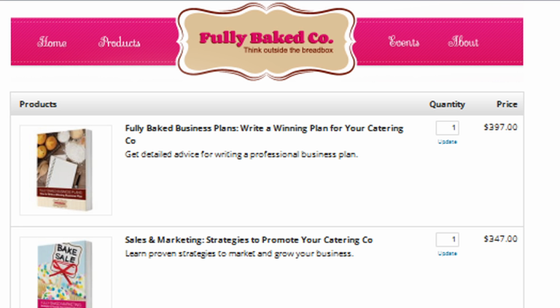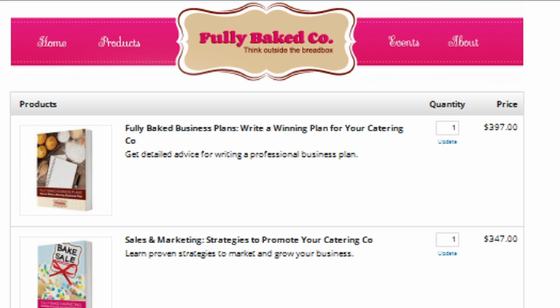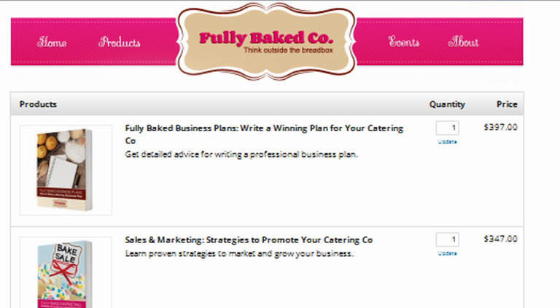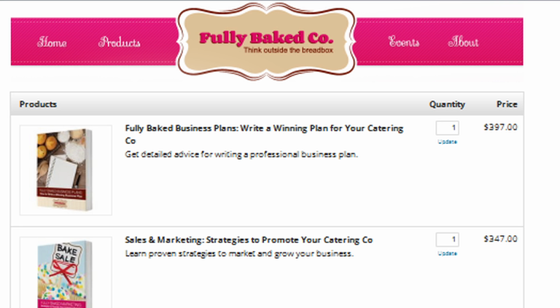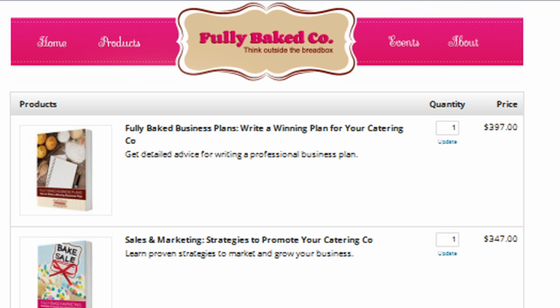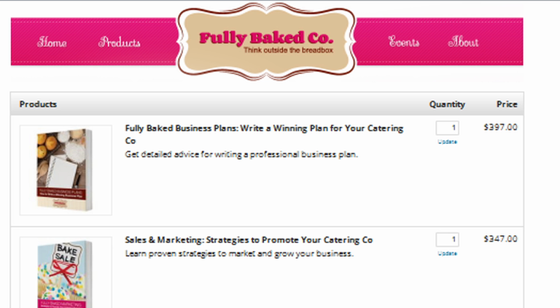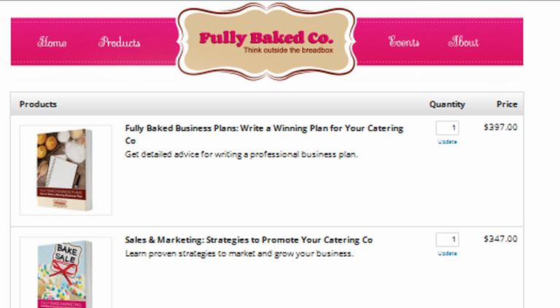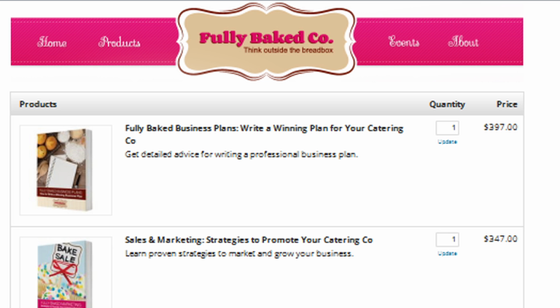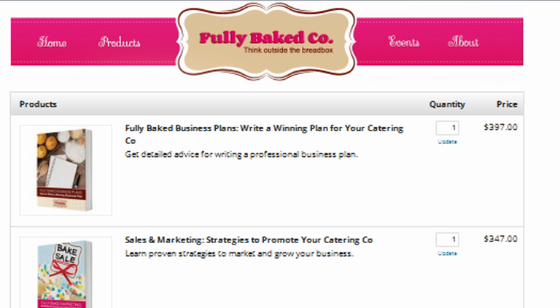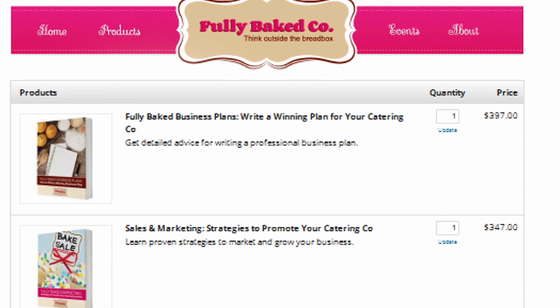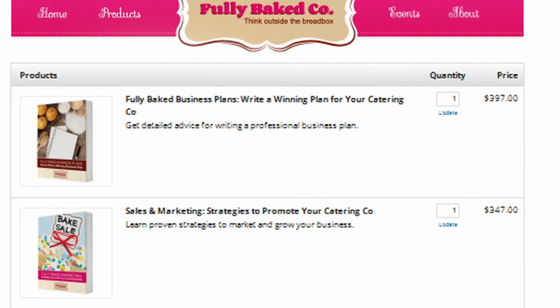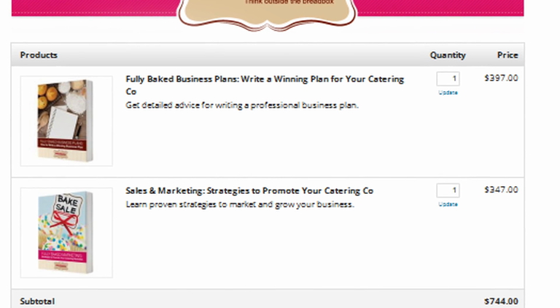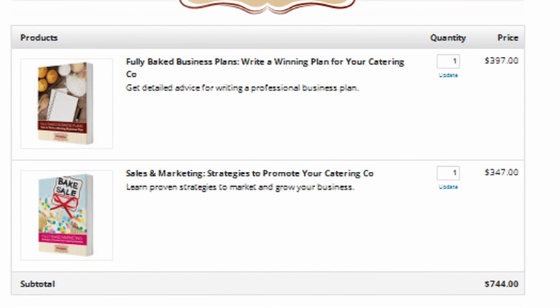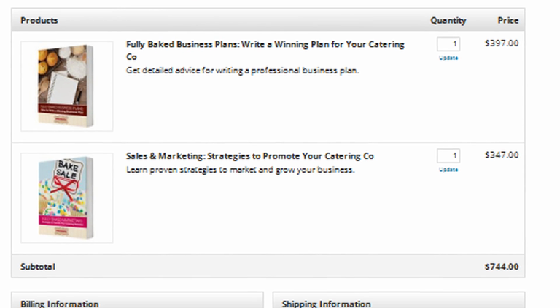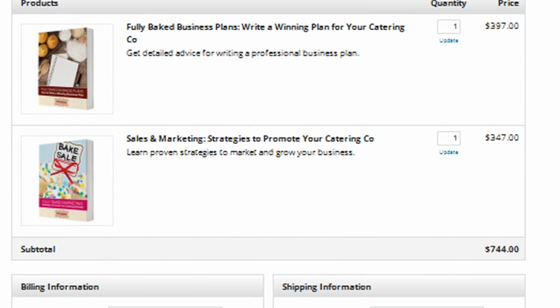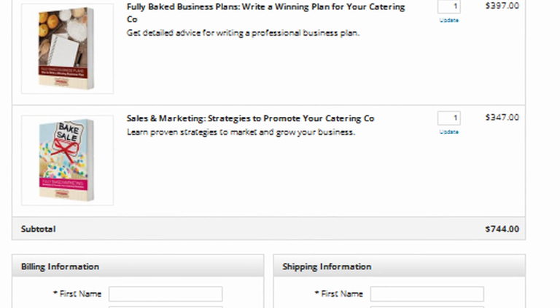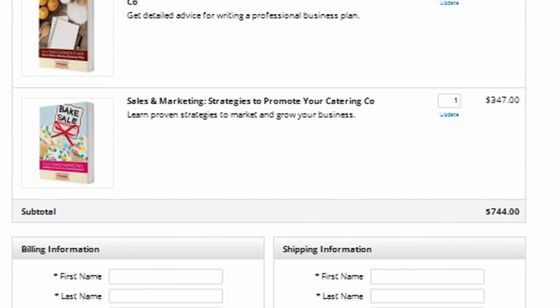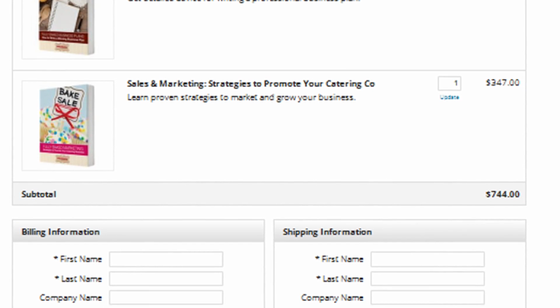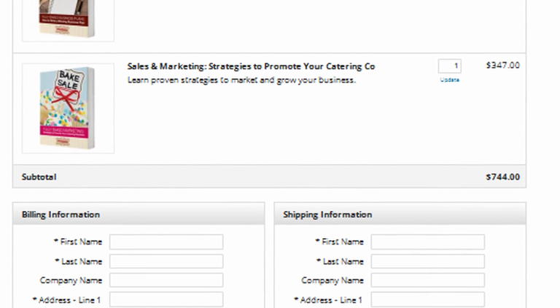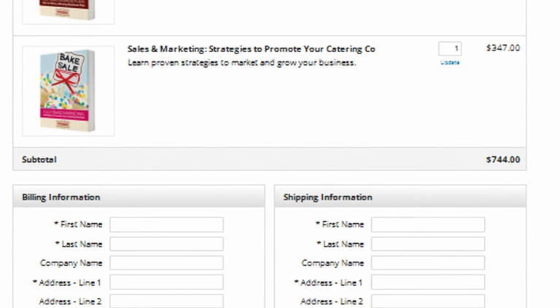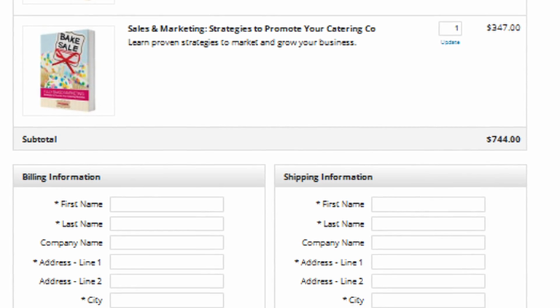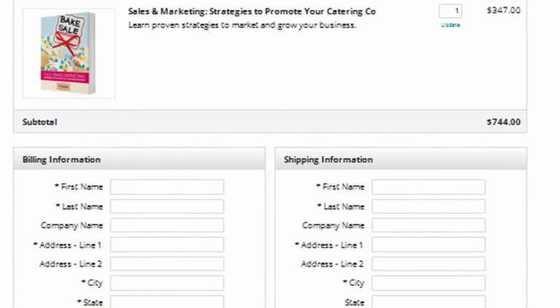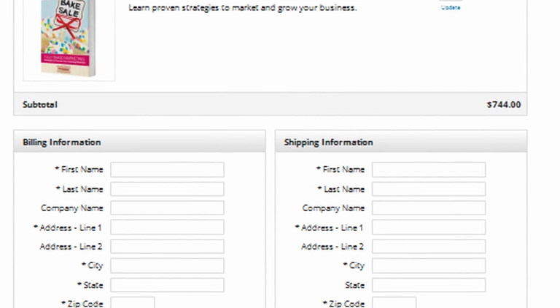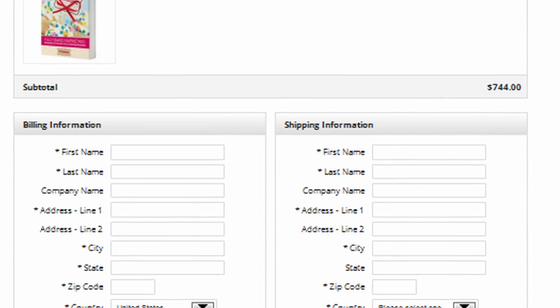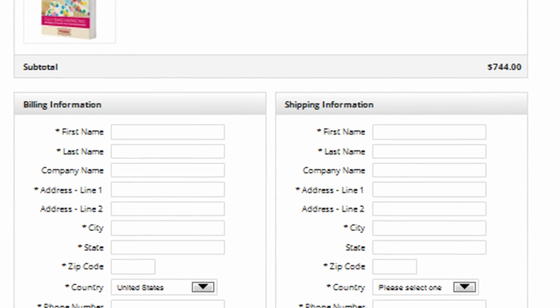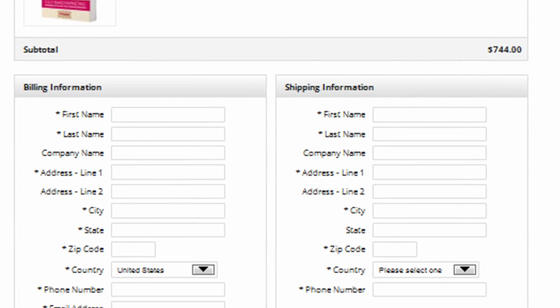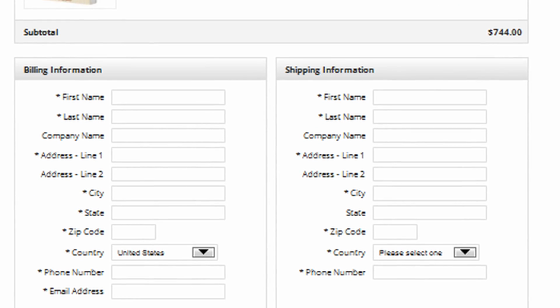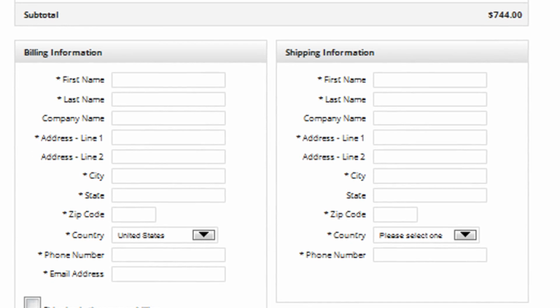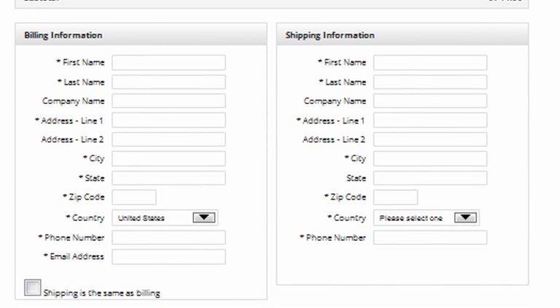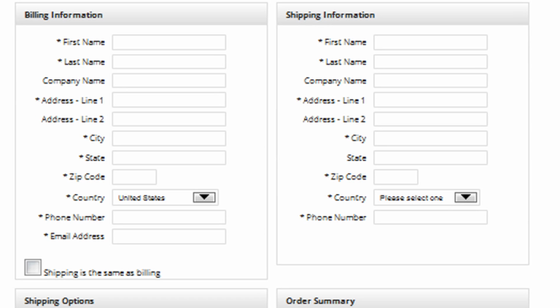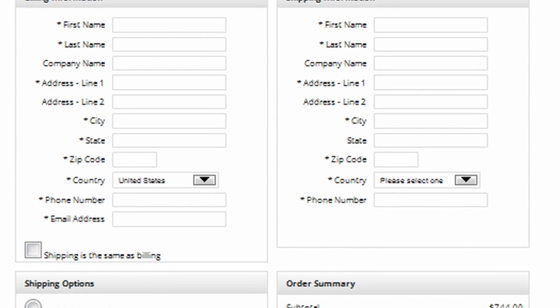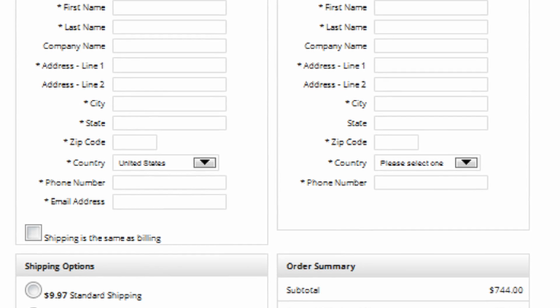Reach buyers online through attractive order forms that include robust features to boost sales and automate the post-purchase process.